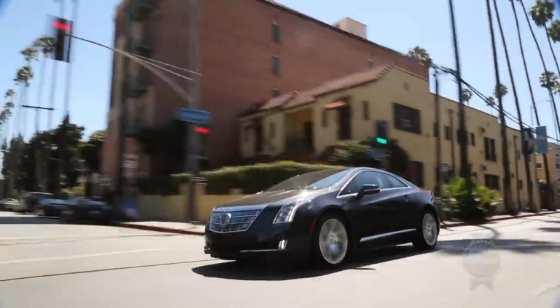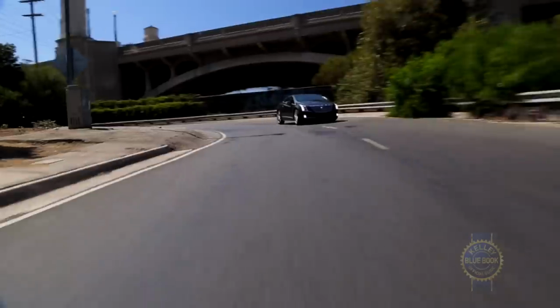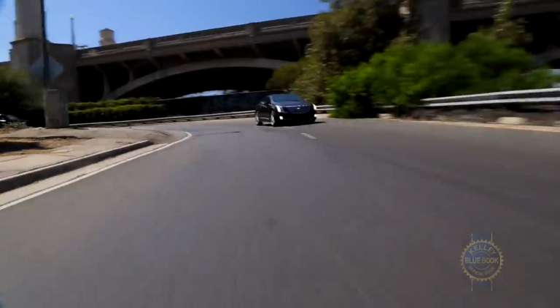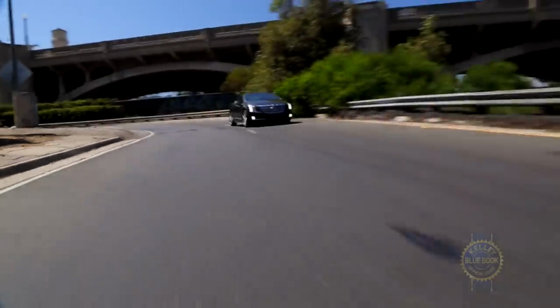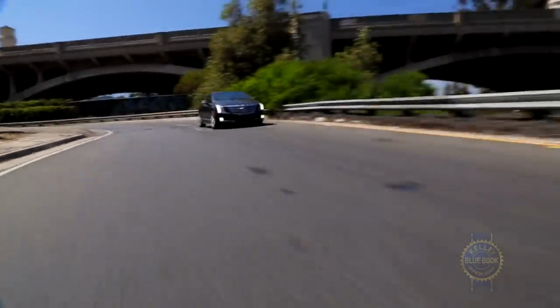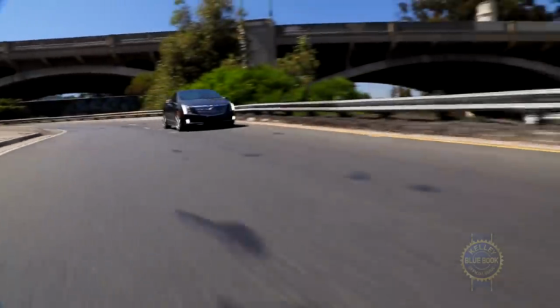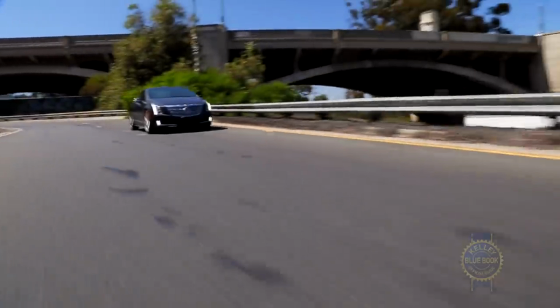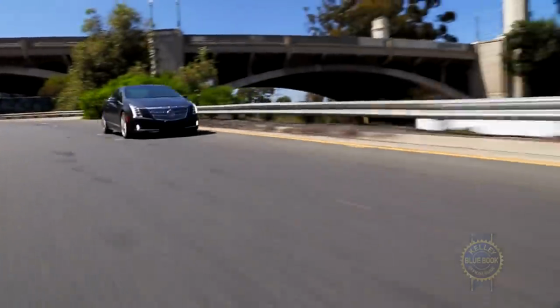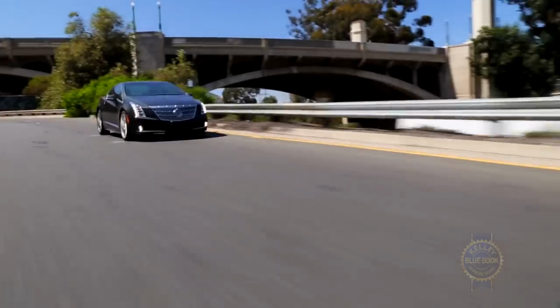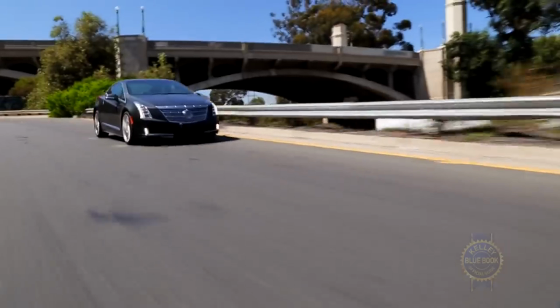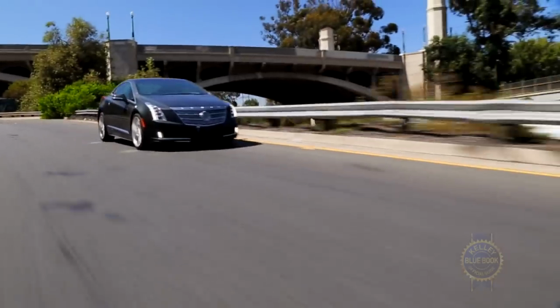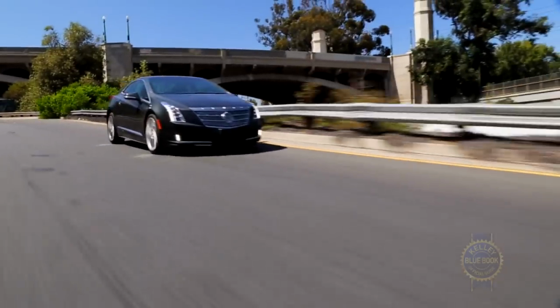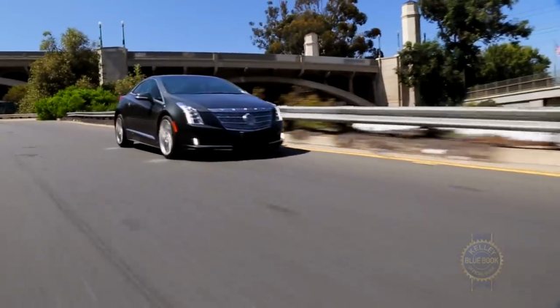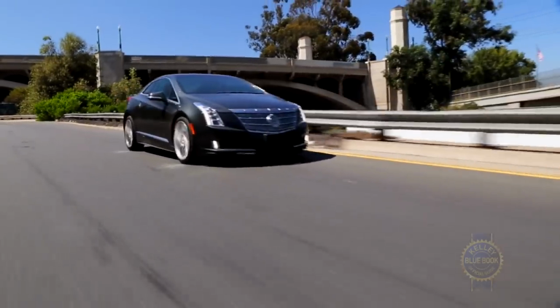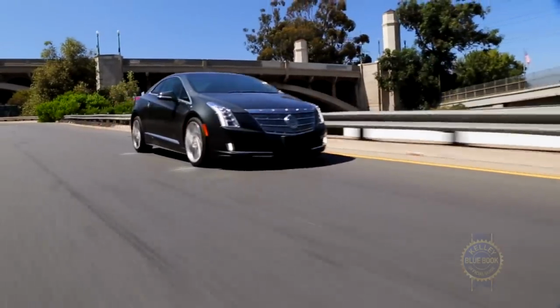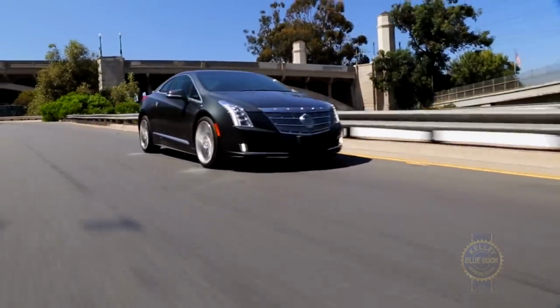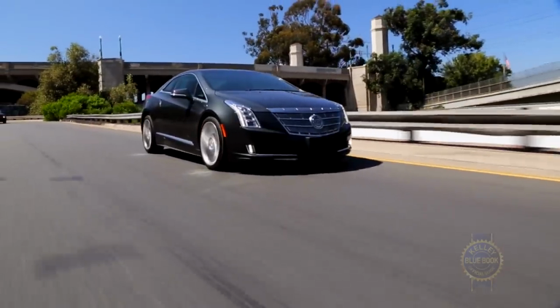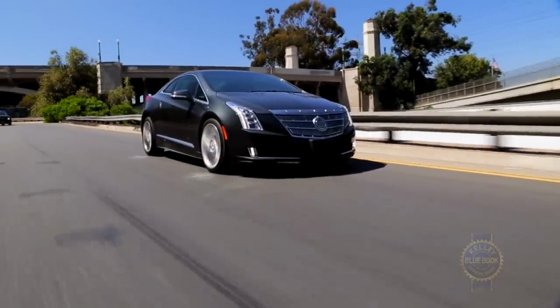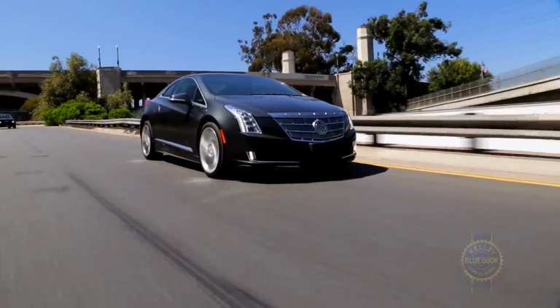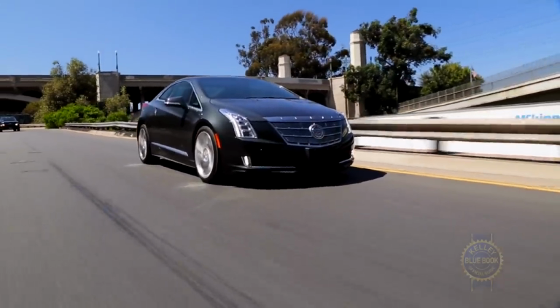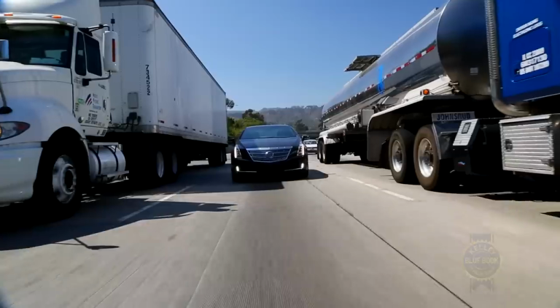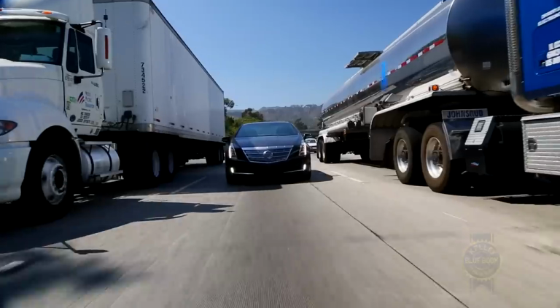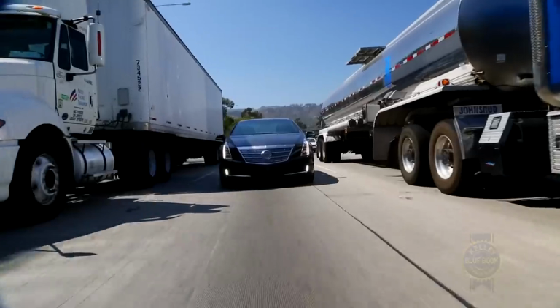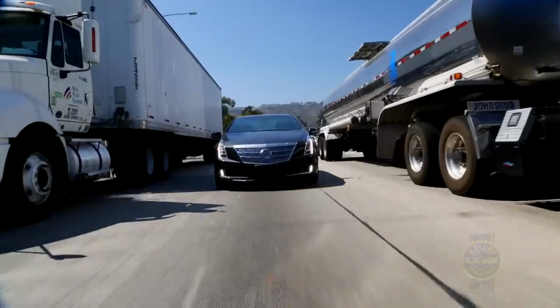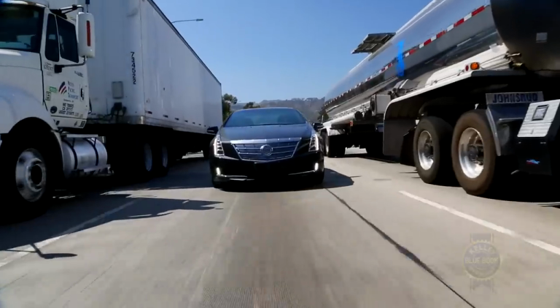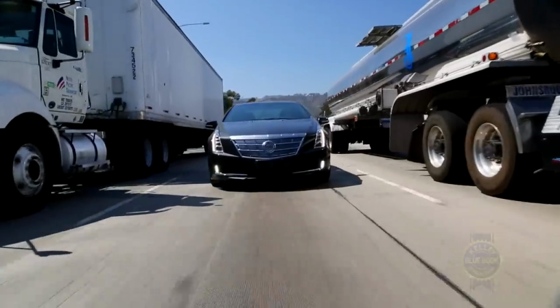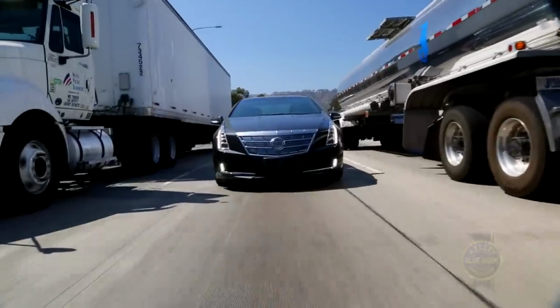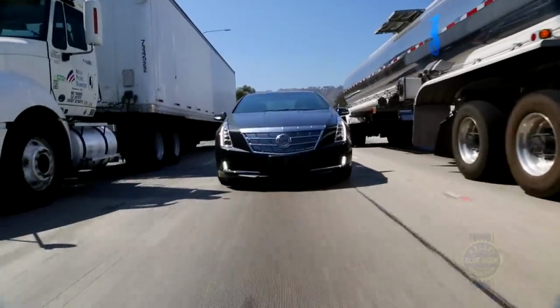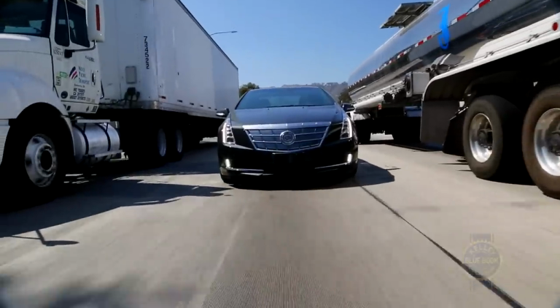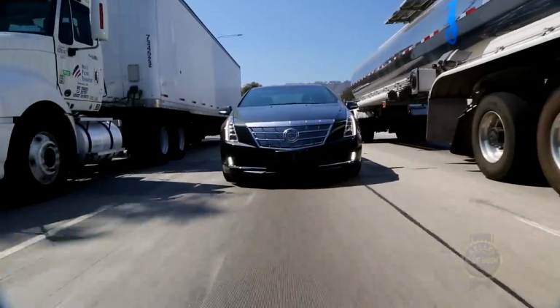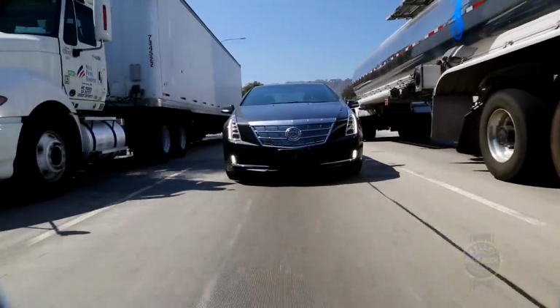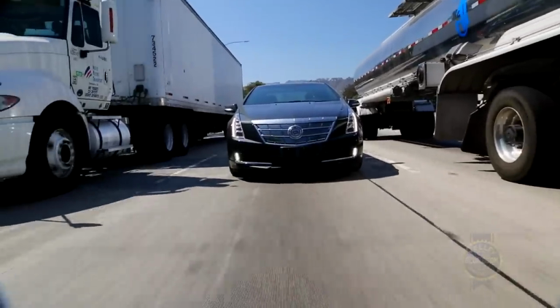Pro tip: combining Regen On Demand with conventional braking produces the appropriate amount of stopping power for emergency situations.